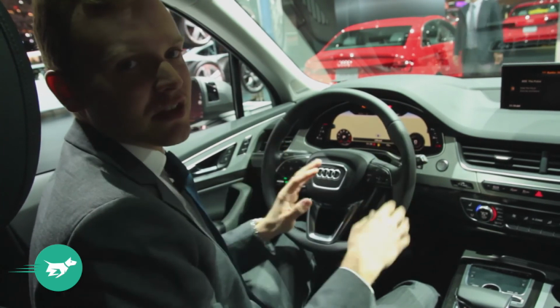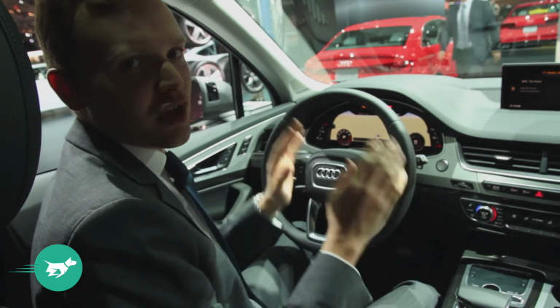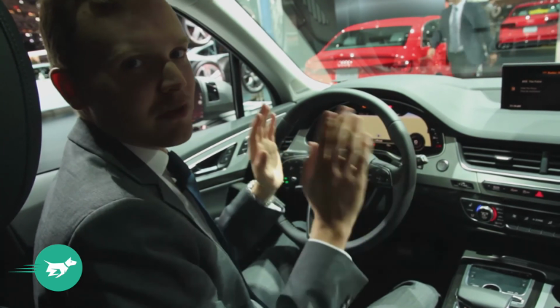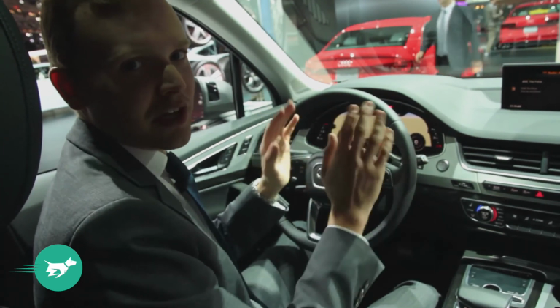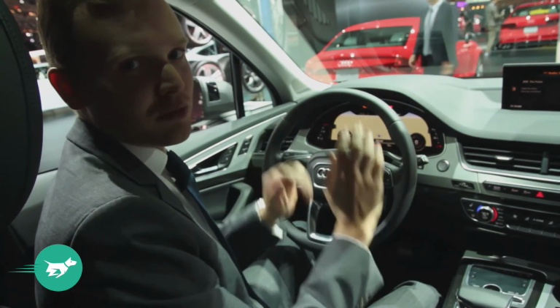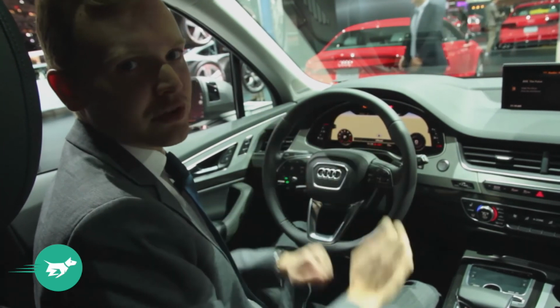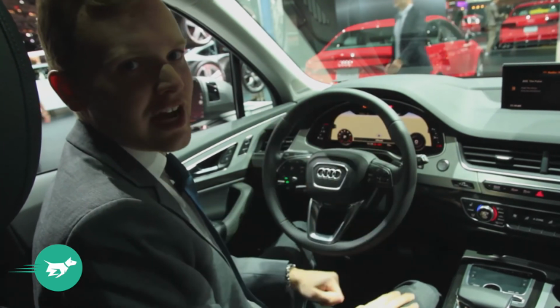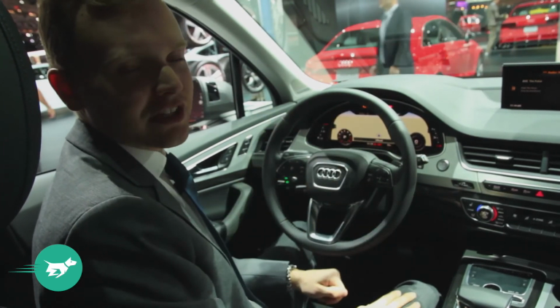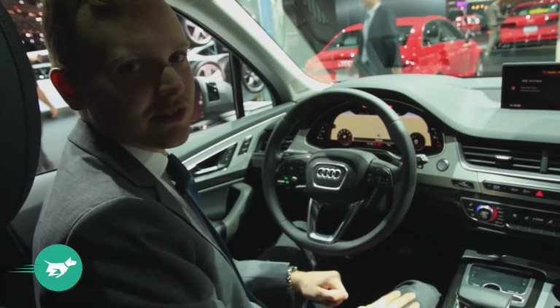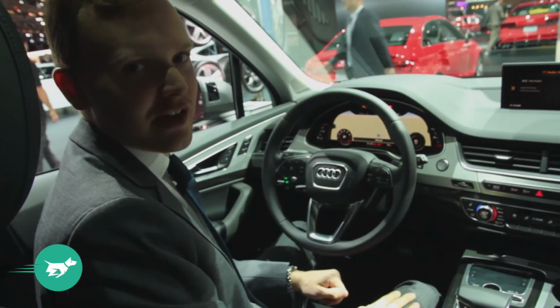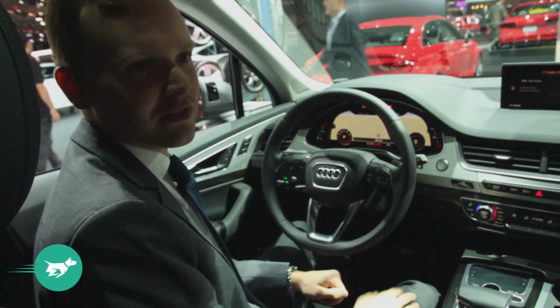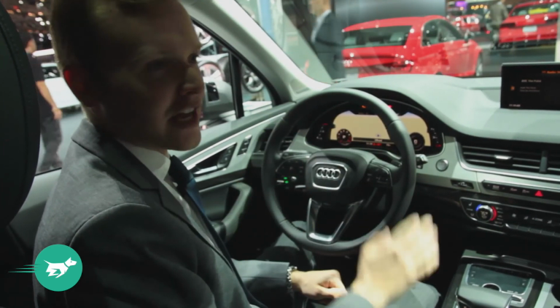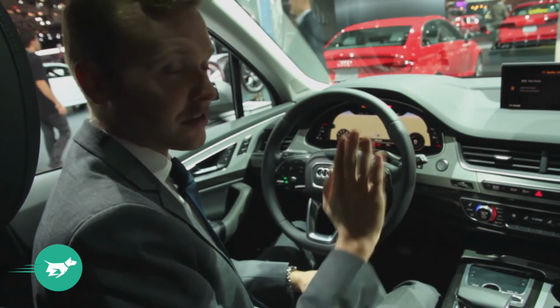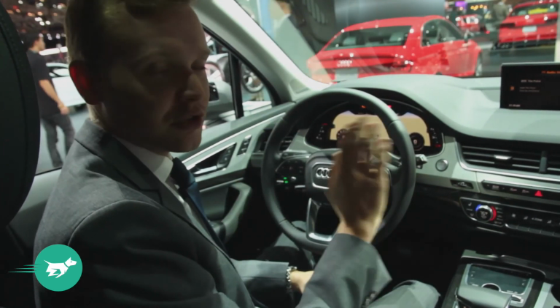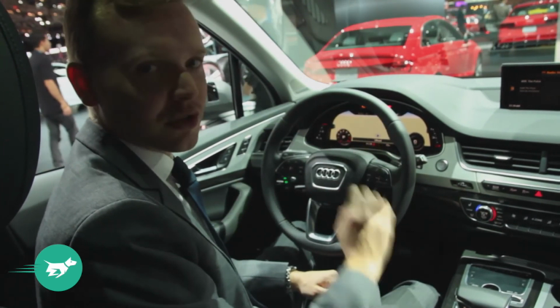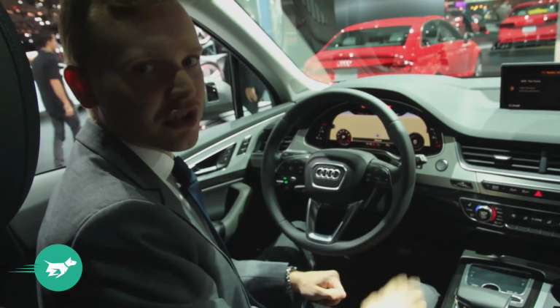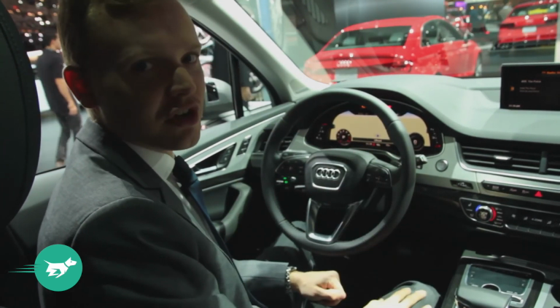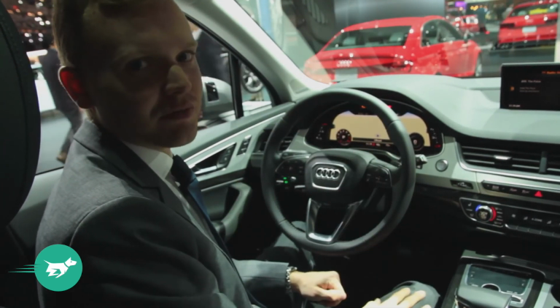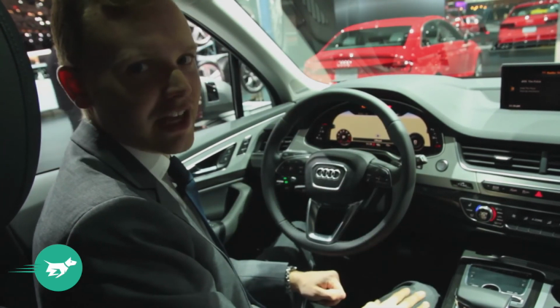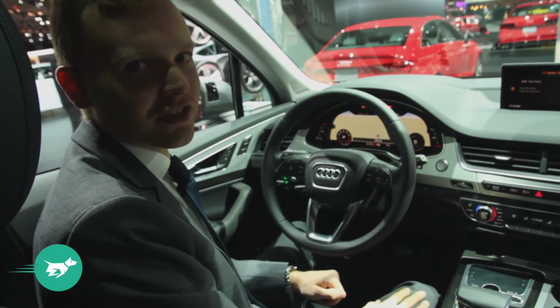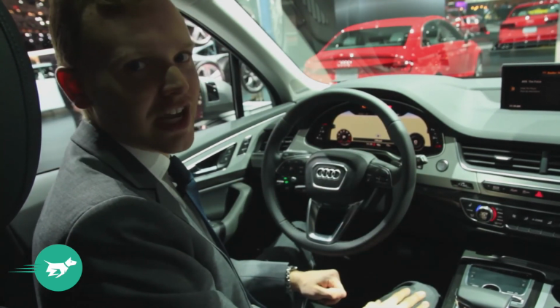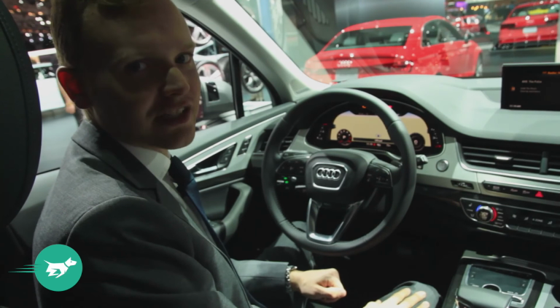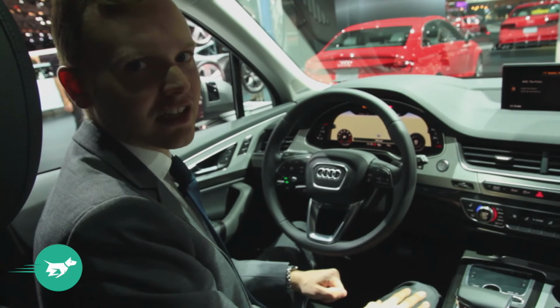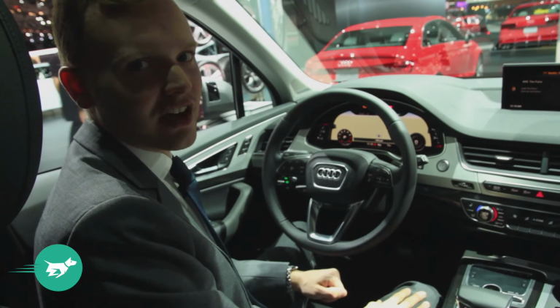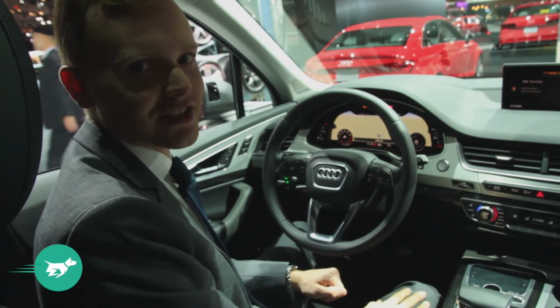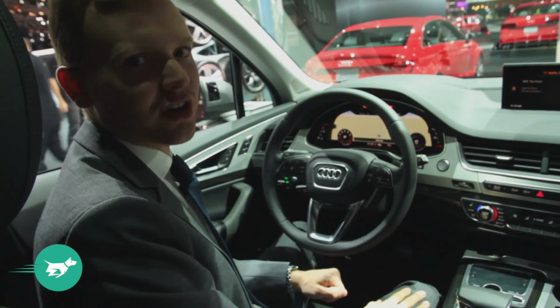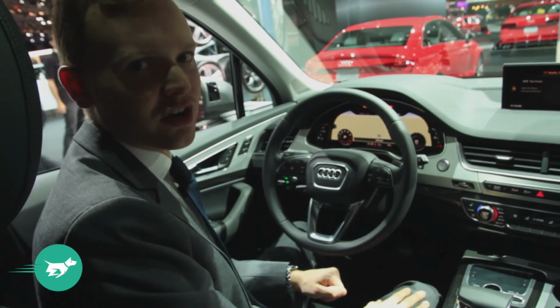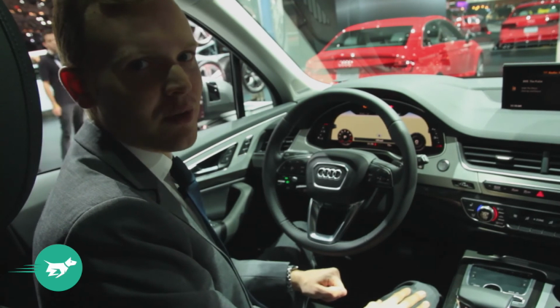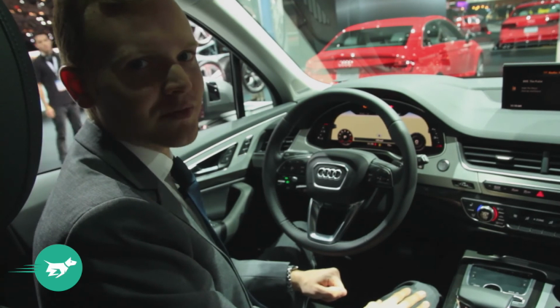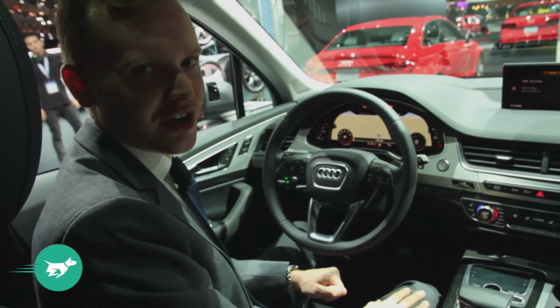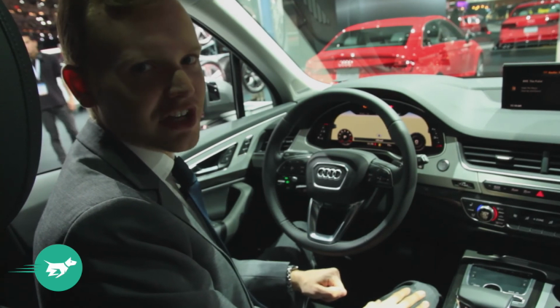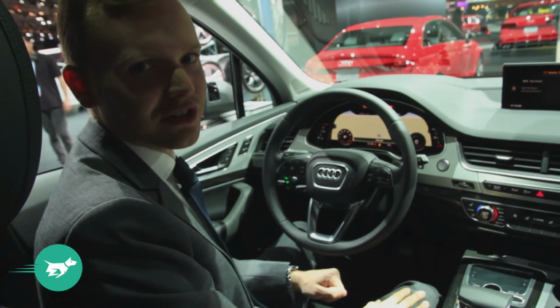For much more on the Audi Q7 and on the New York show, head to ChasingCars.com.au.